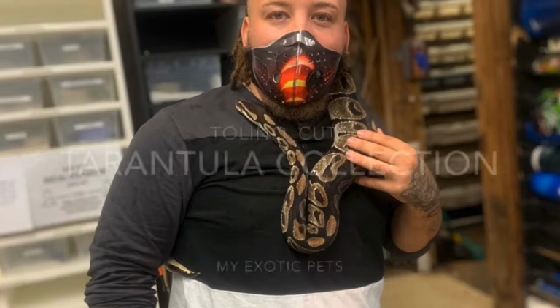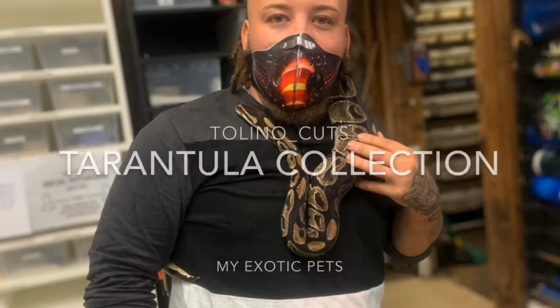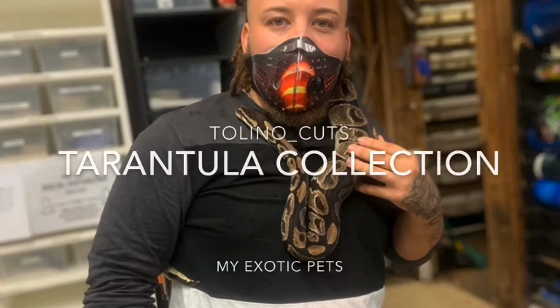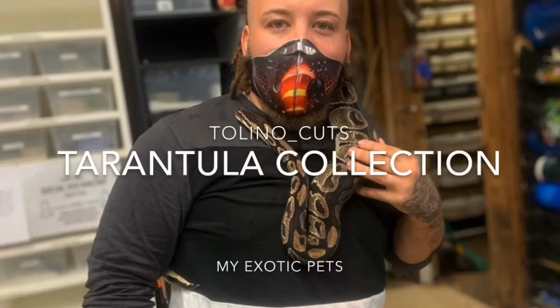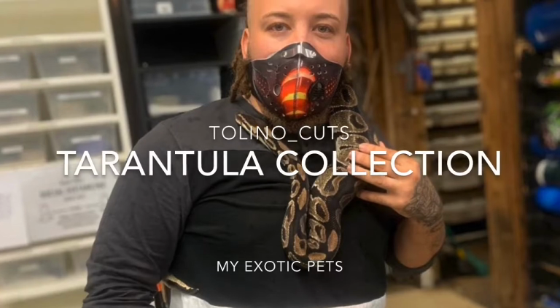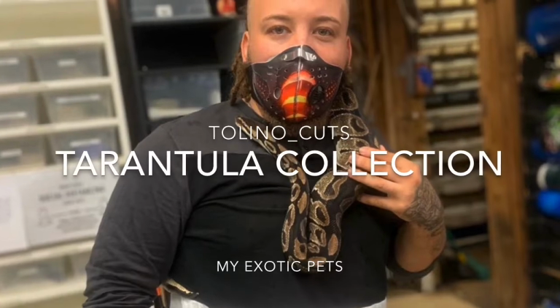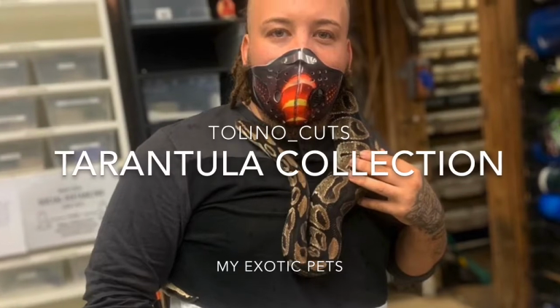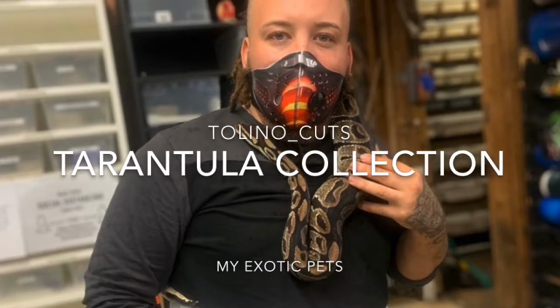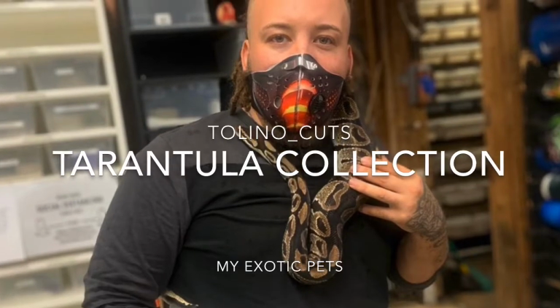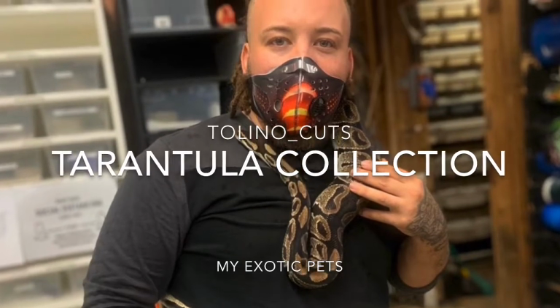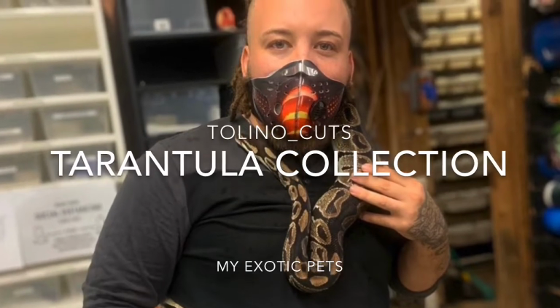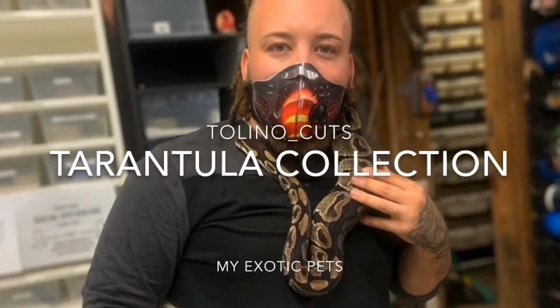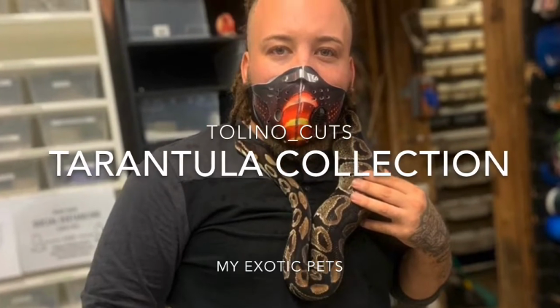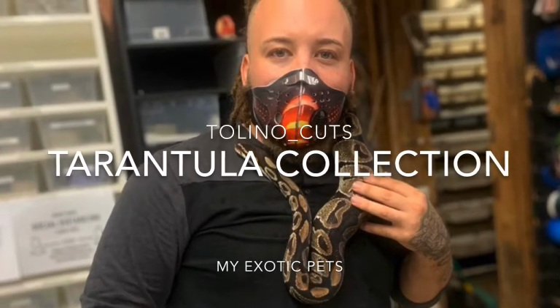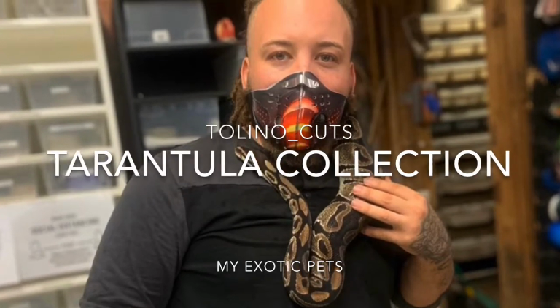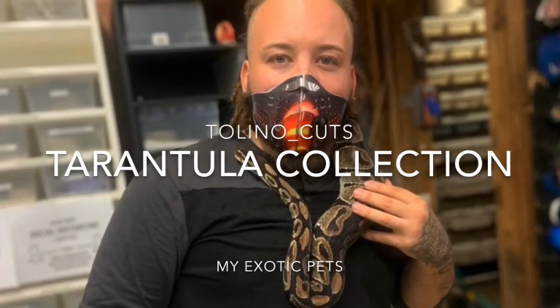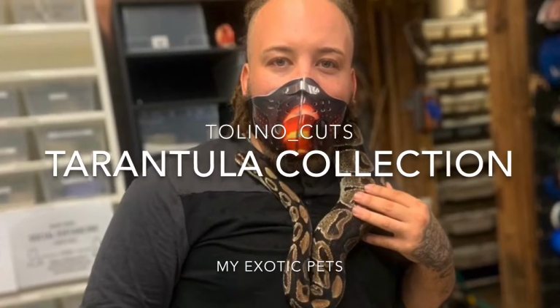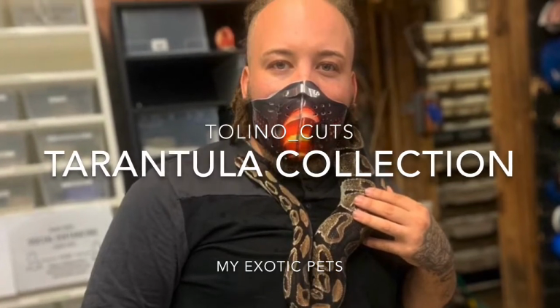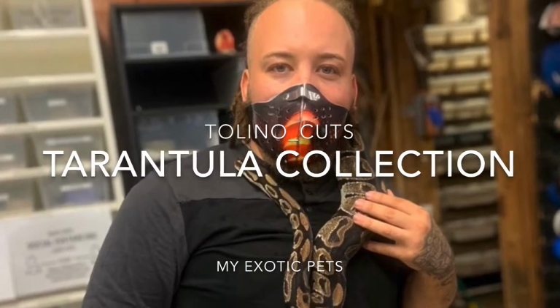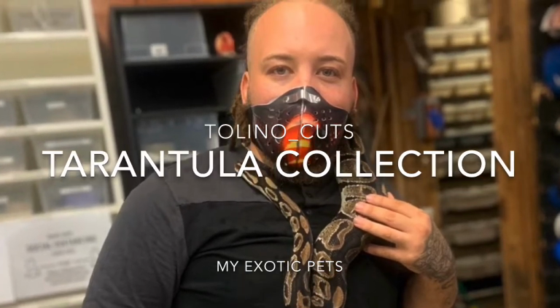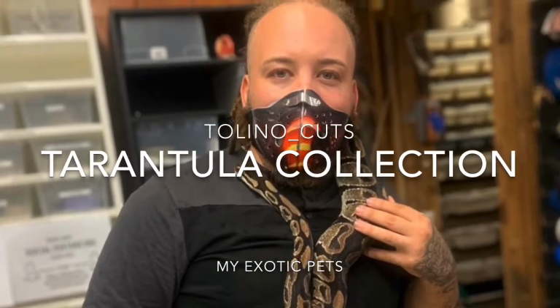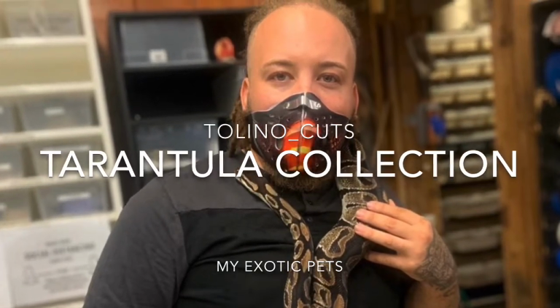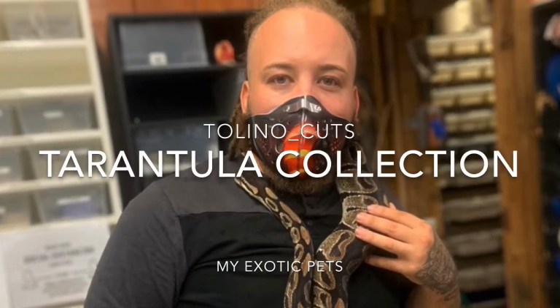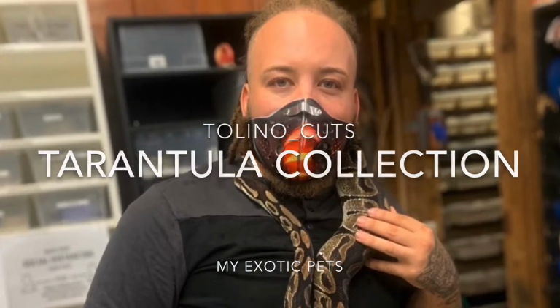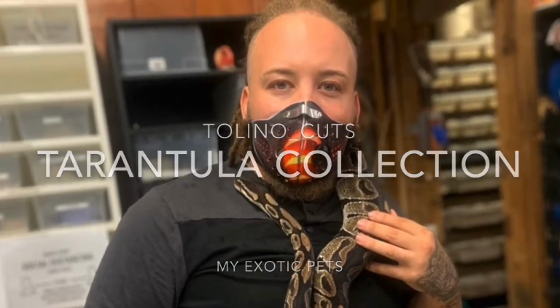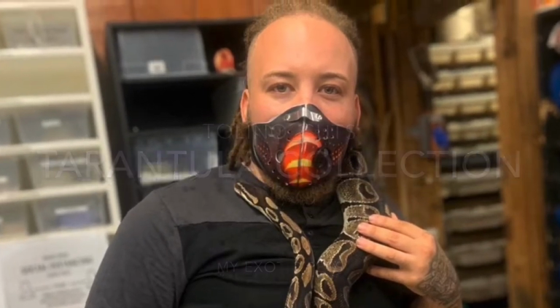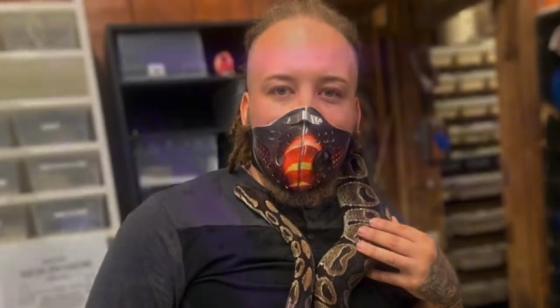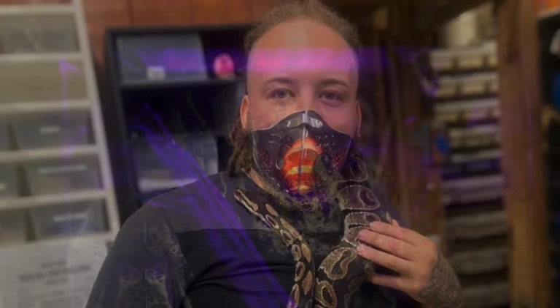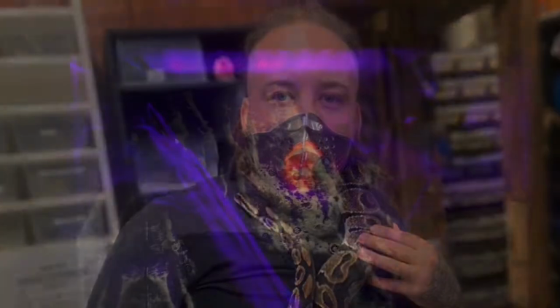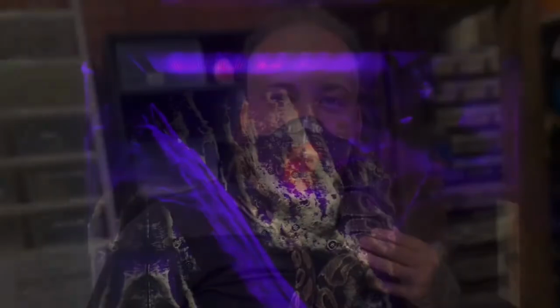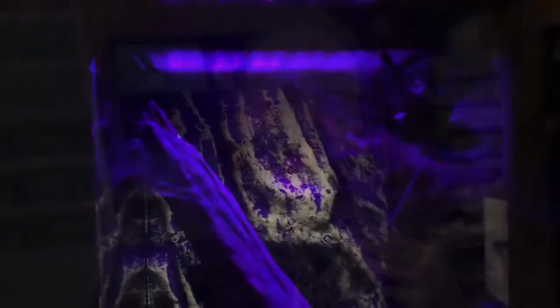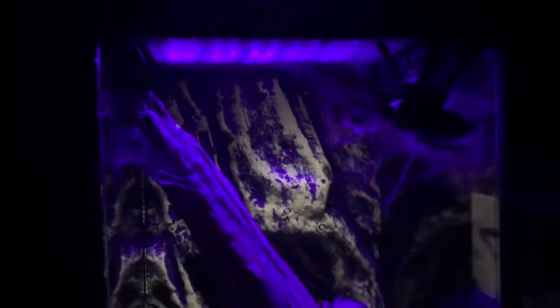Welcome everybody. Toledo Cubs presents my tarantula collection.